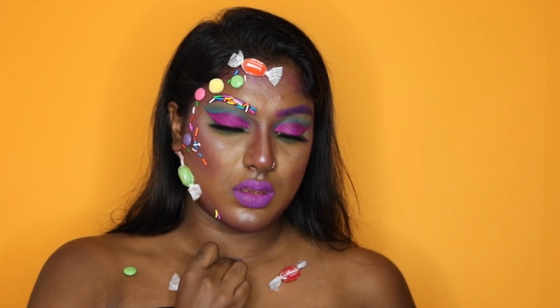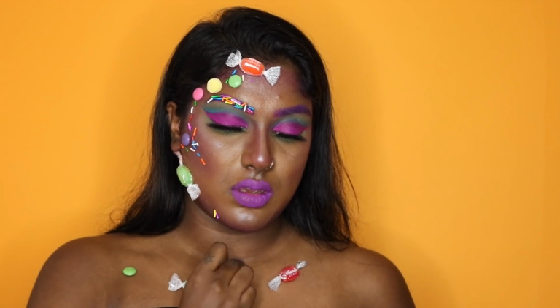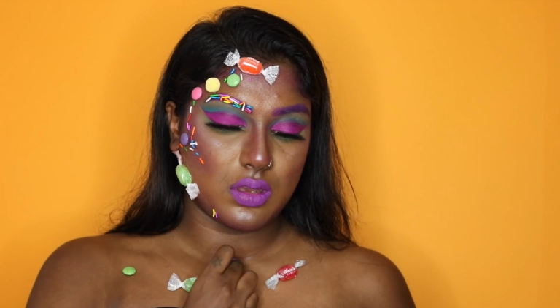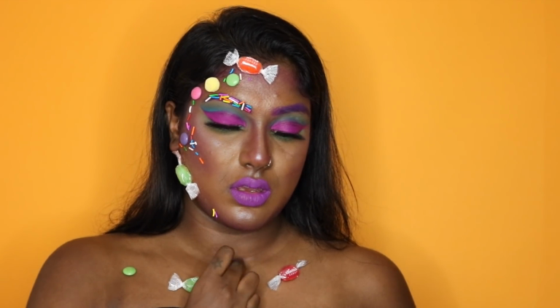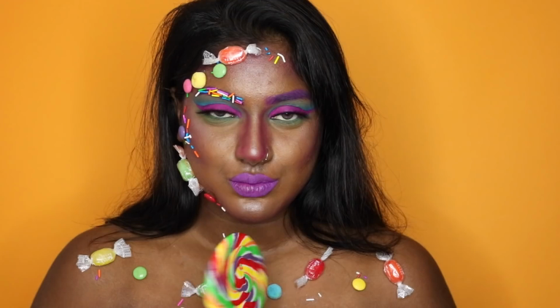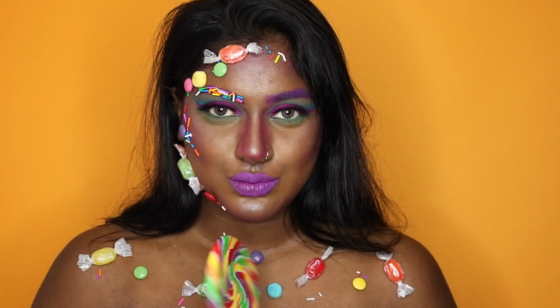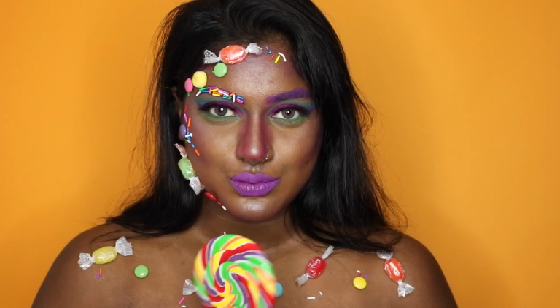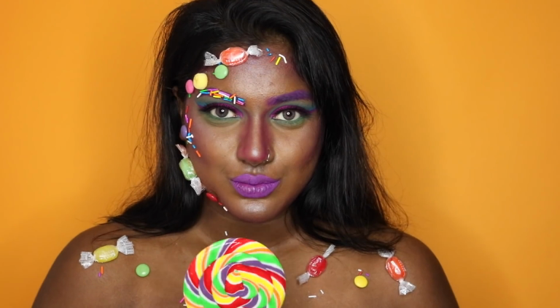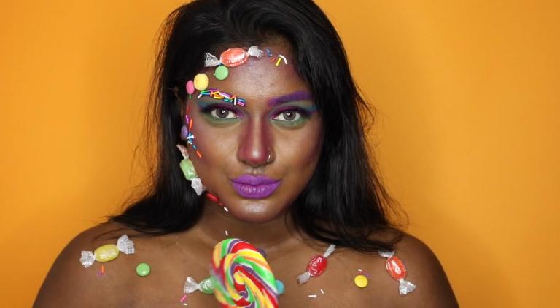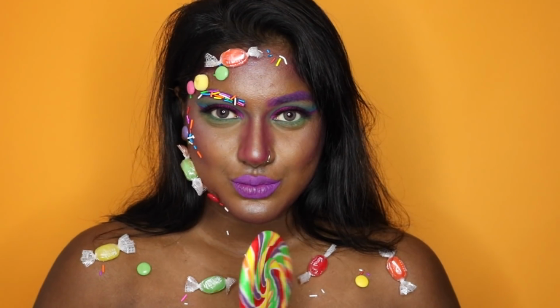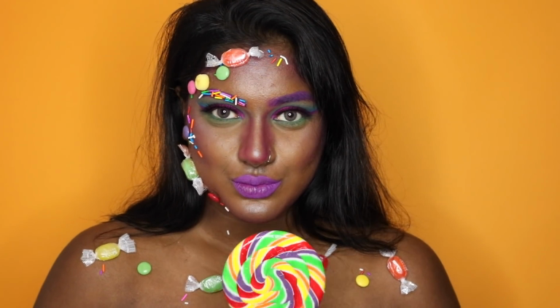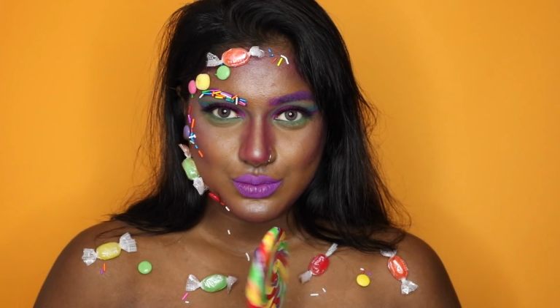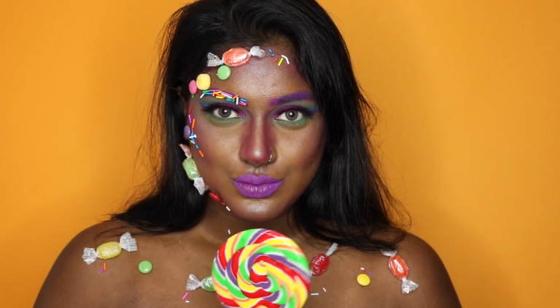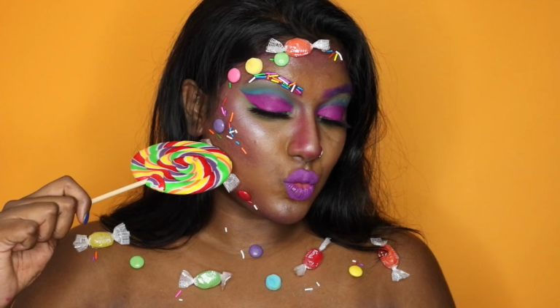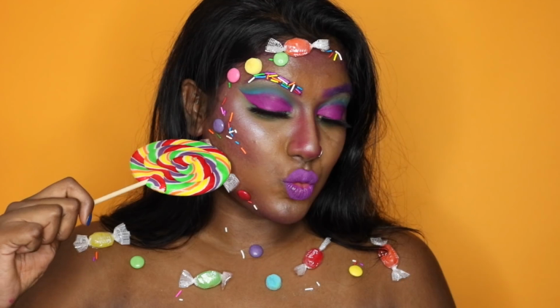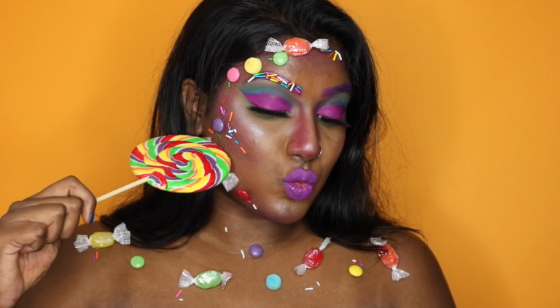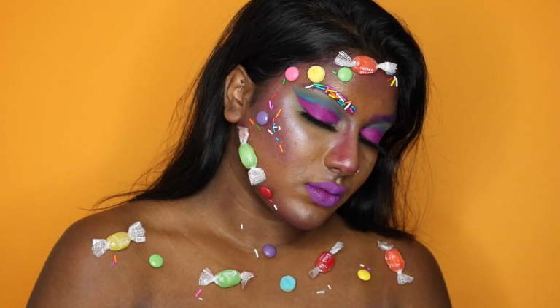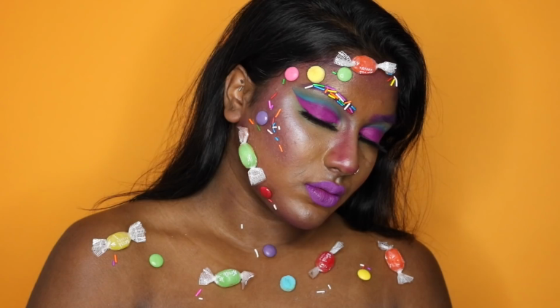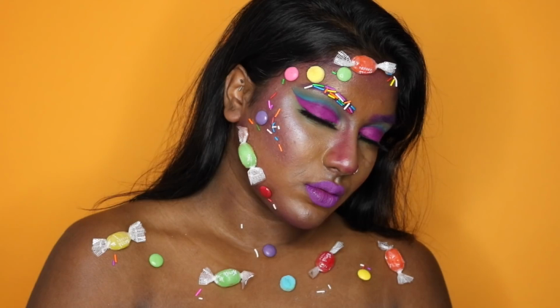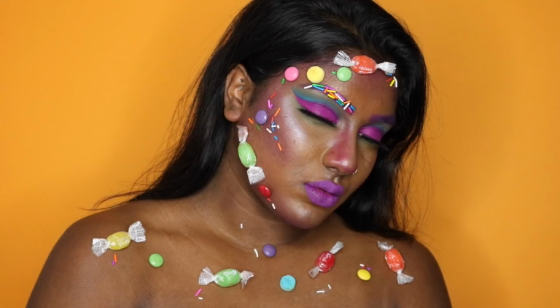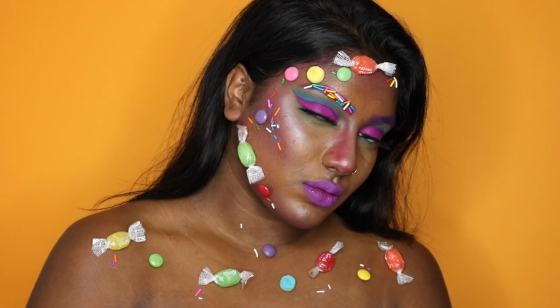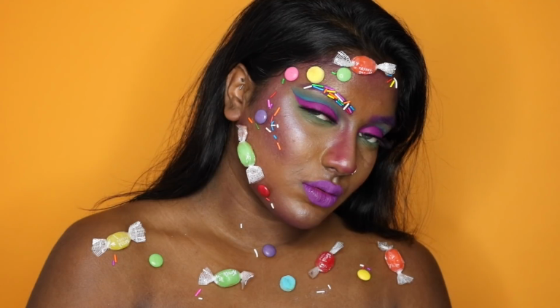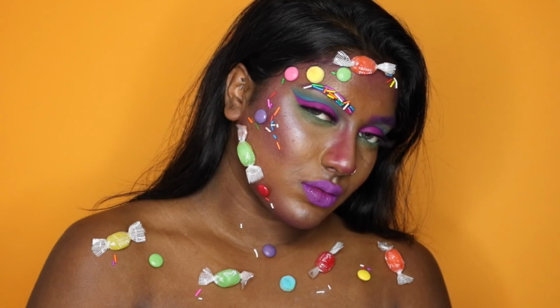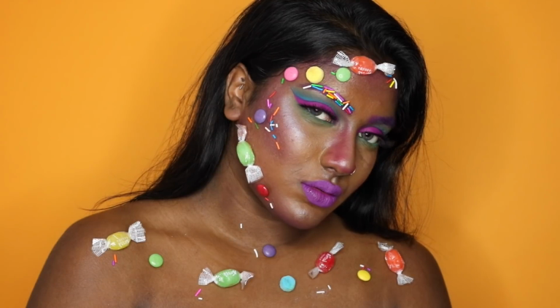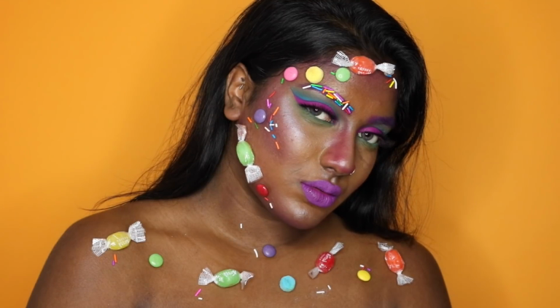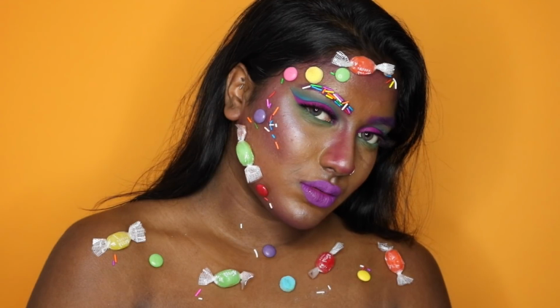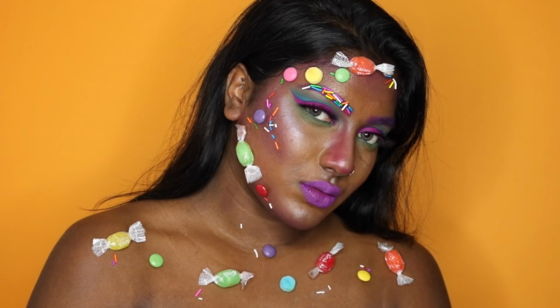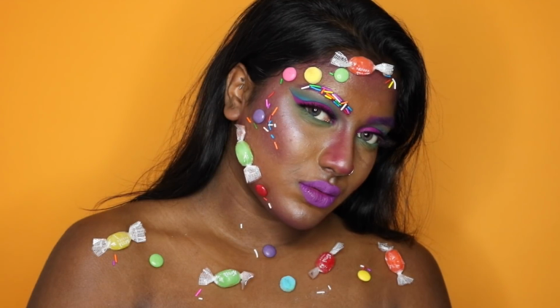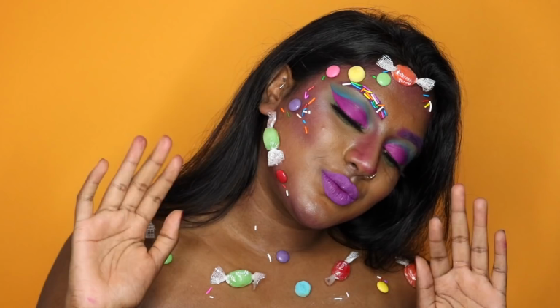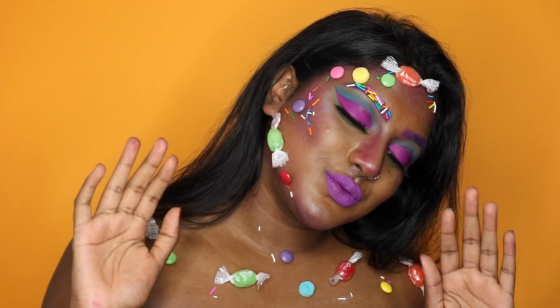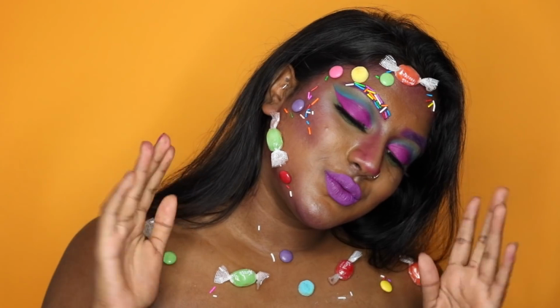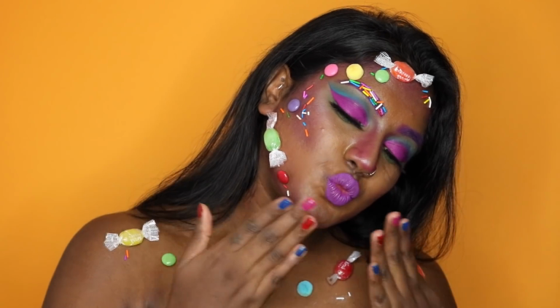That is the final look — well, actually I'm going to add more candy on the neck just because I felt like it looked kind of boring. And there we go, that is the final look! I hope you guys enjoyed. Bye!